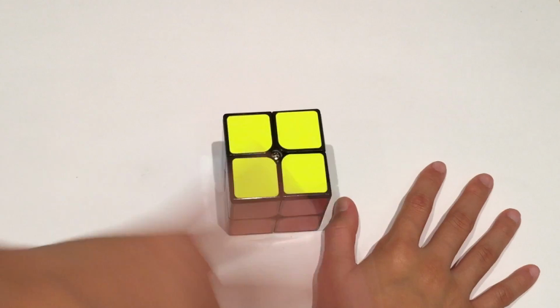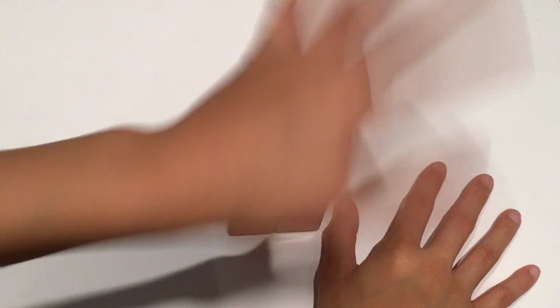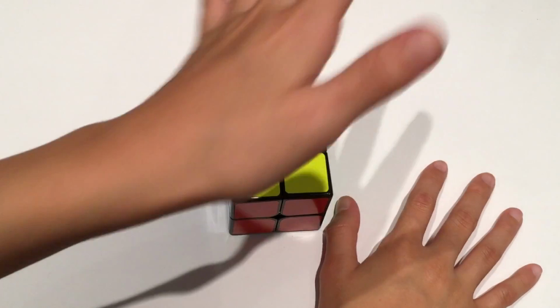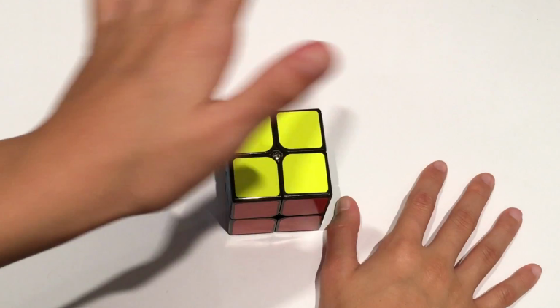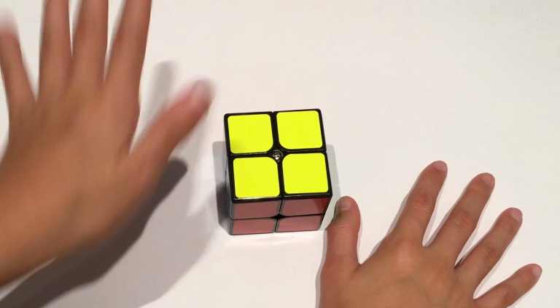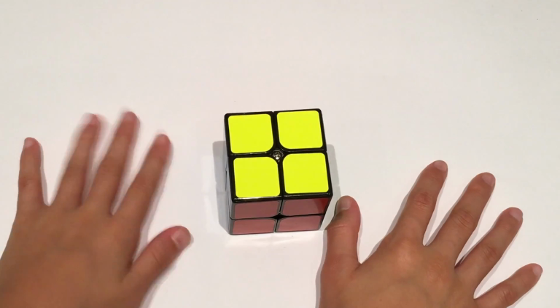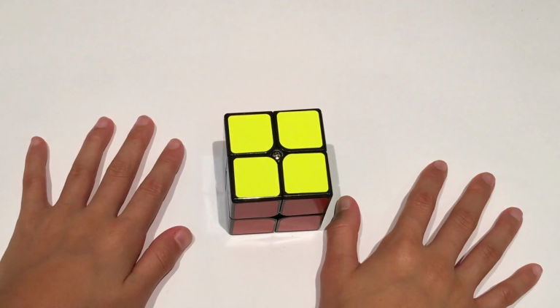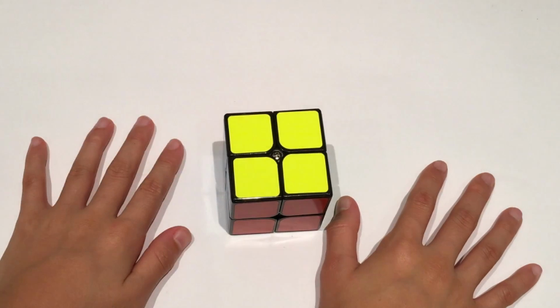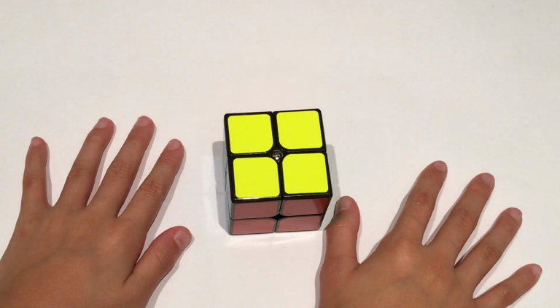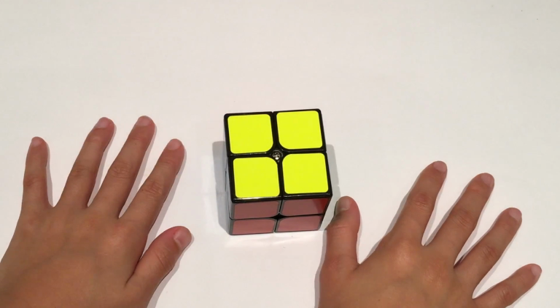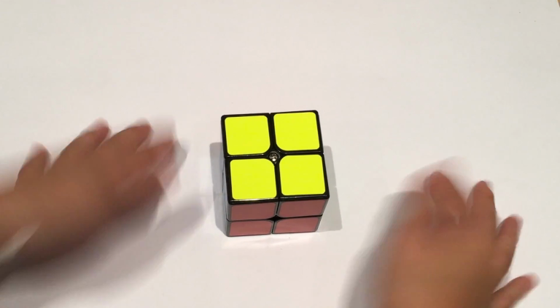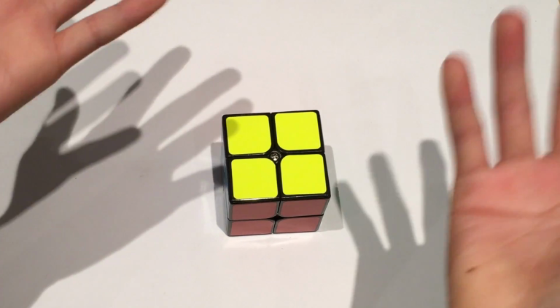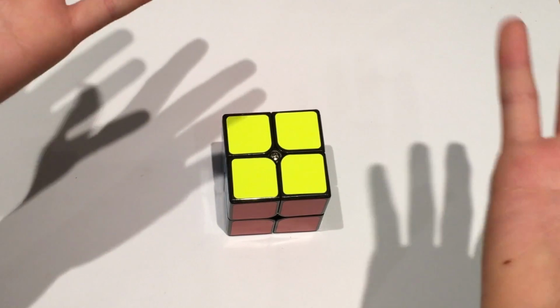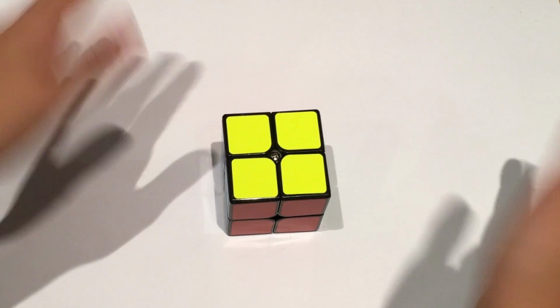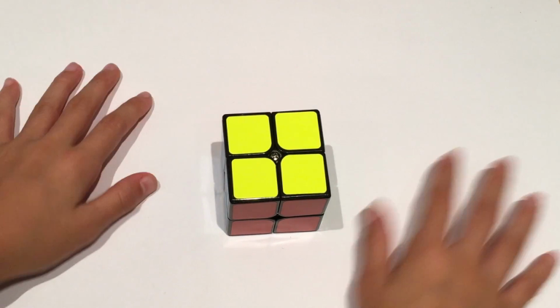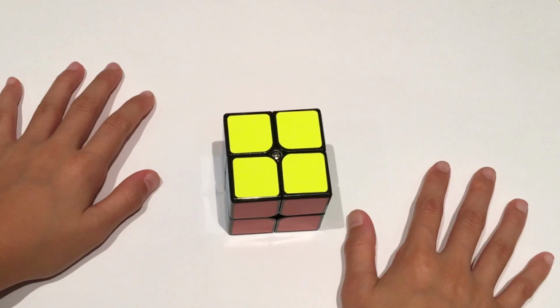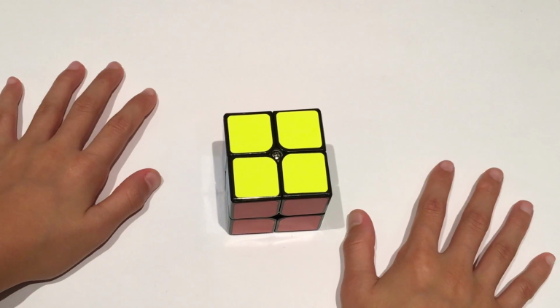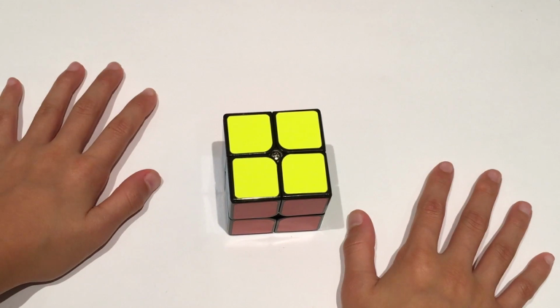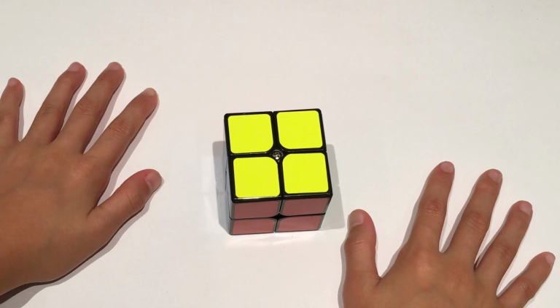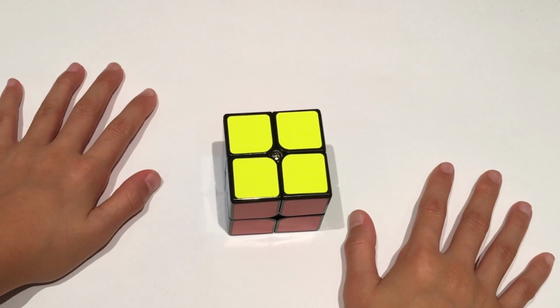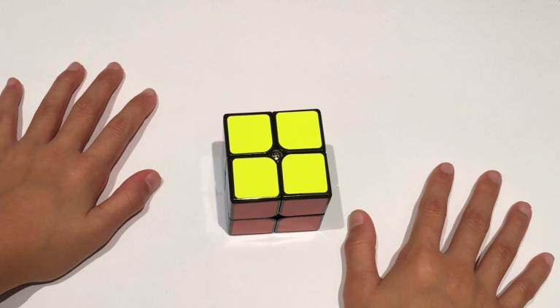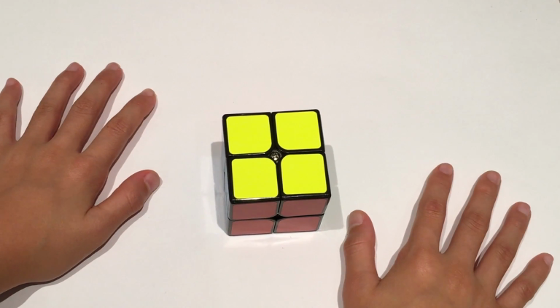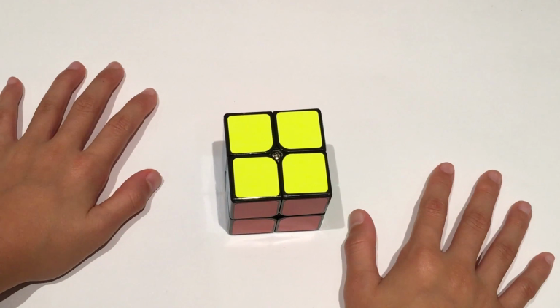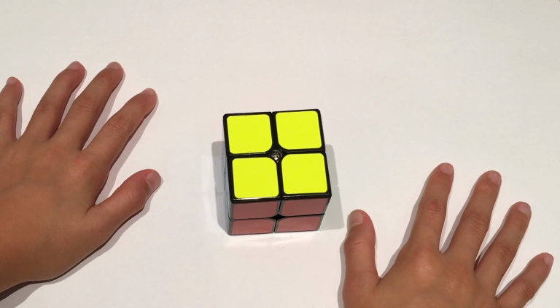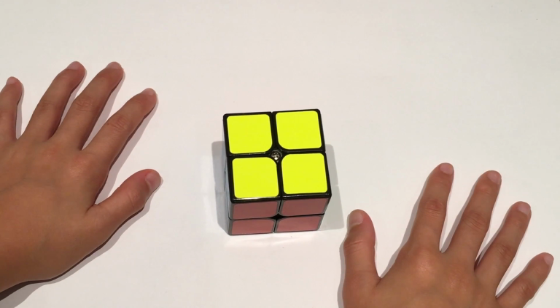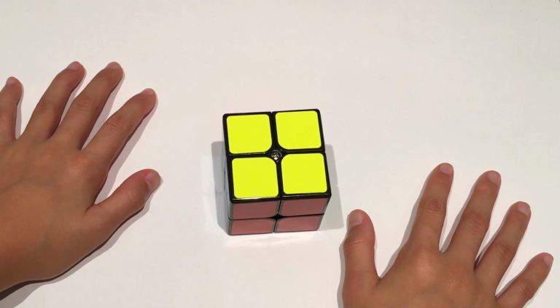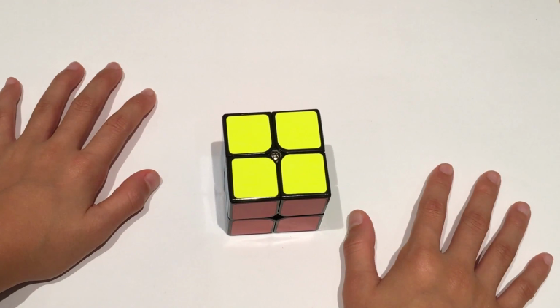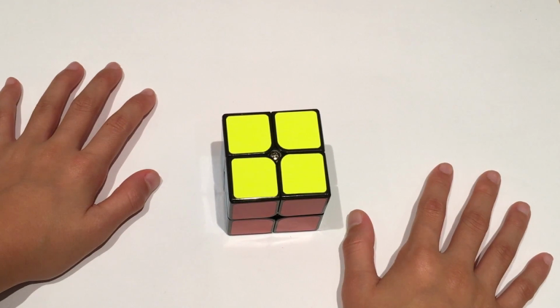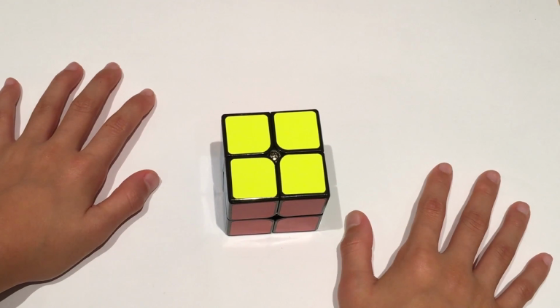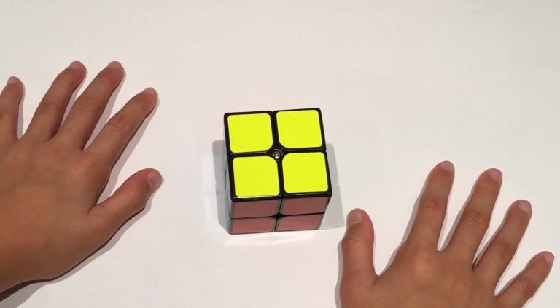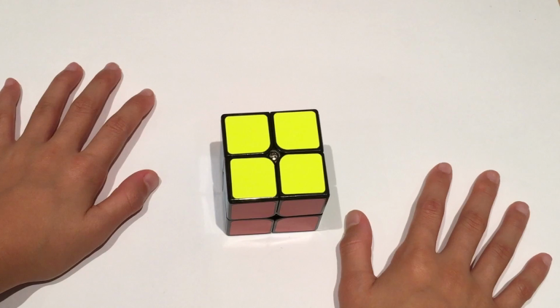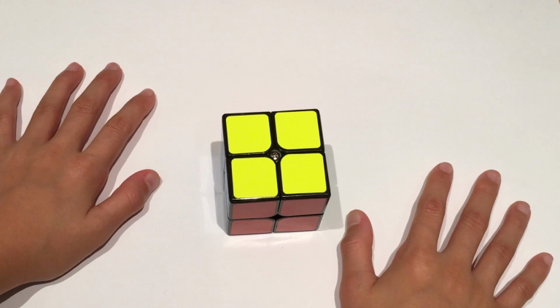Hey everybody, it's CrazyCubingGow. How you doing? Today I'm going to be teaching you how to solve a 2x2.